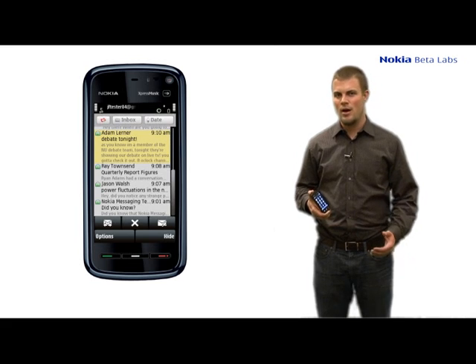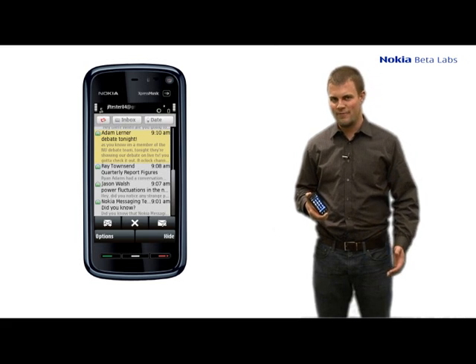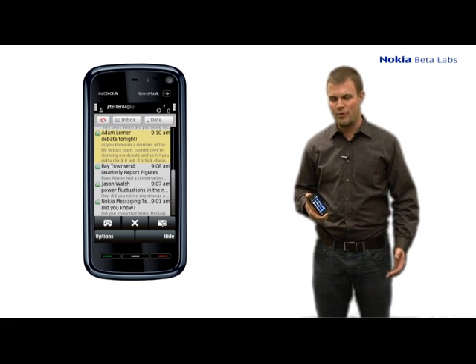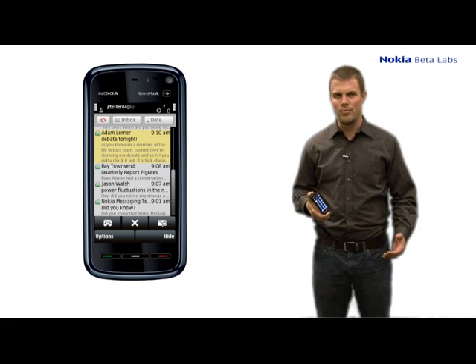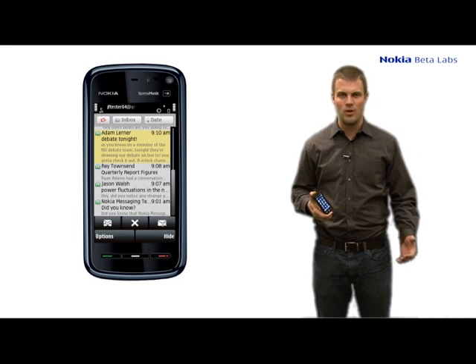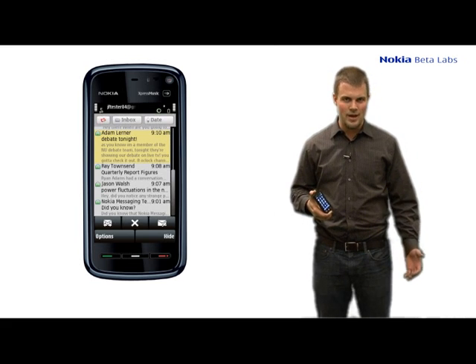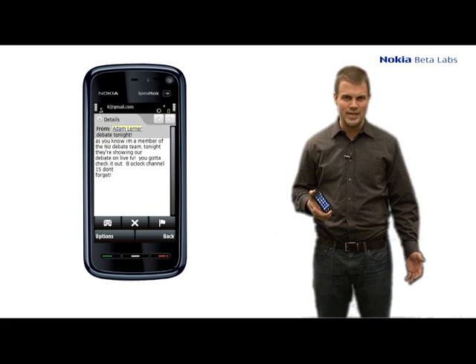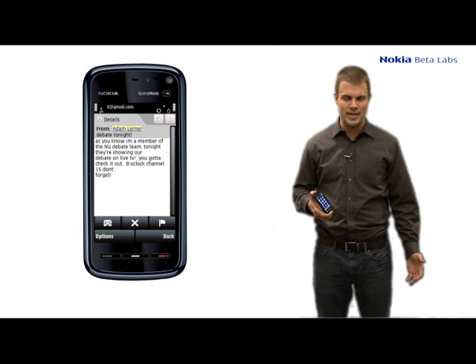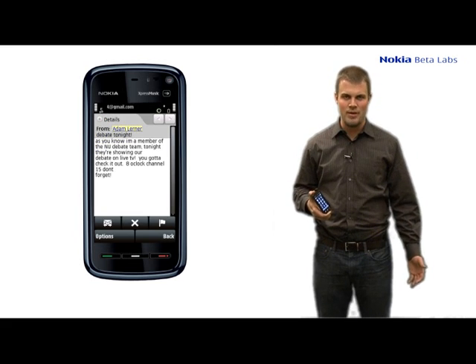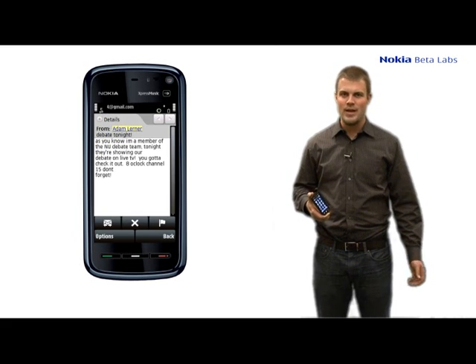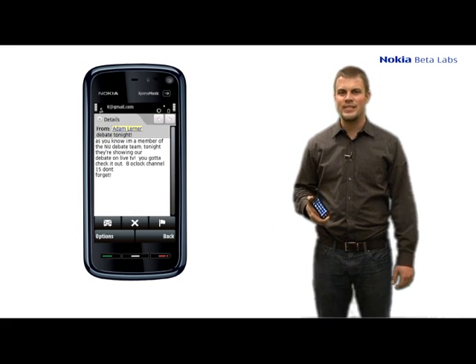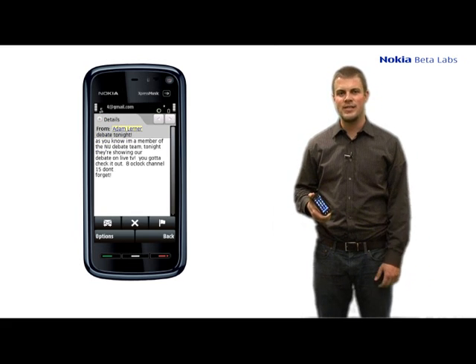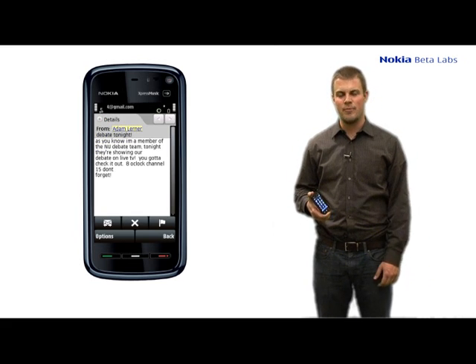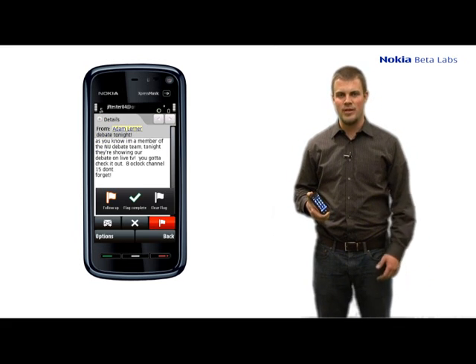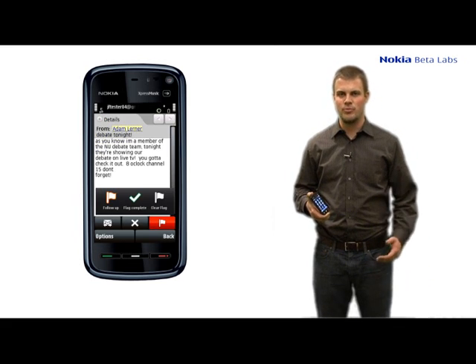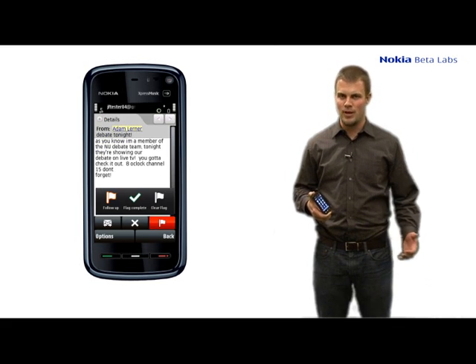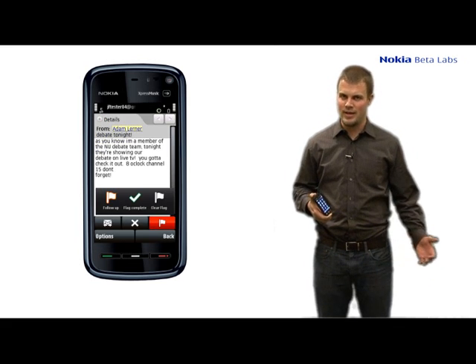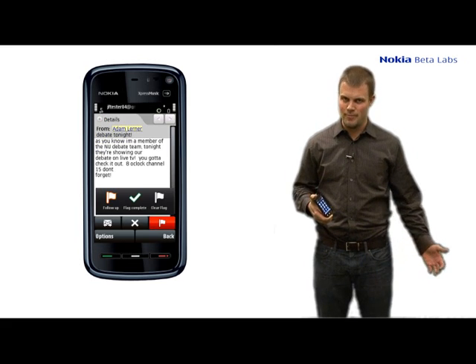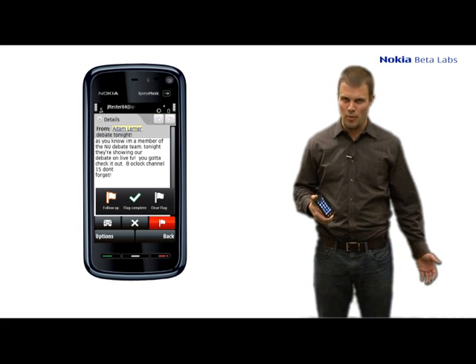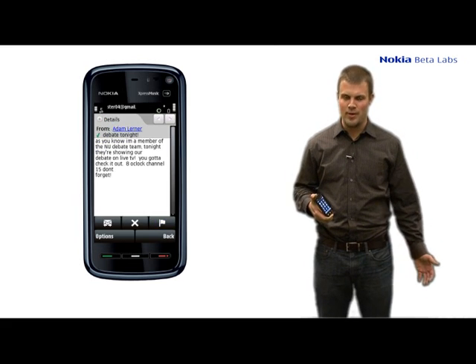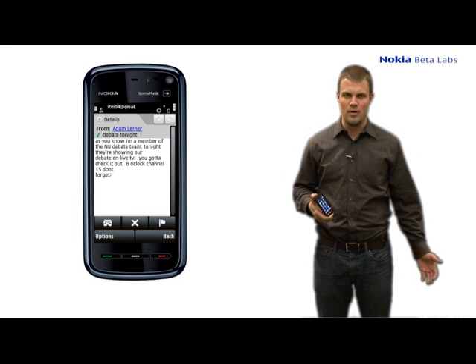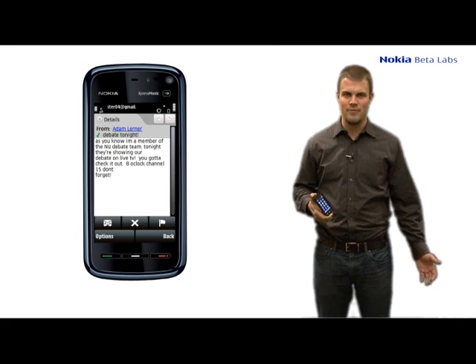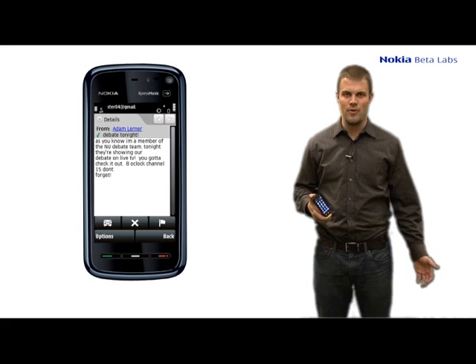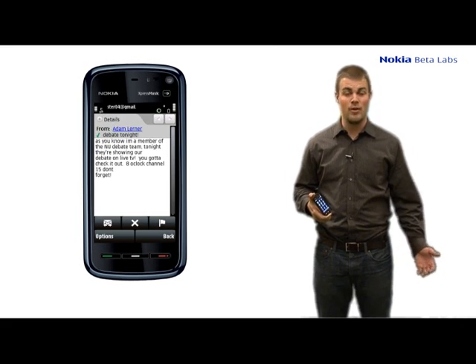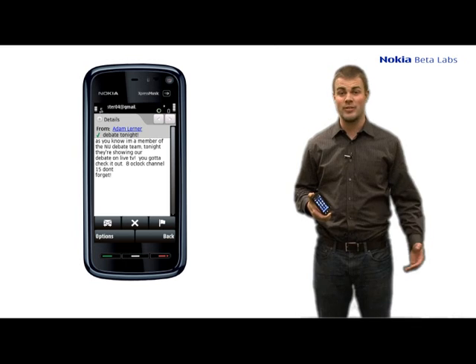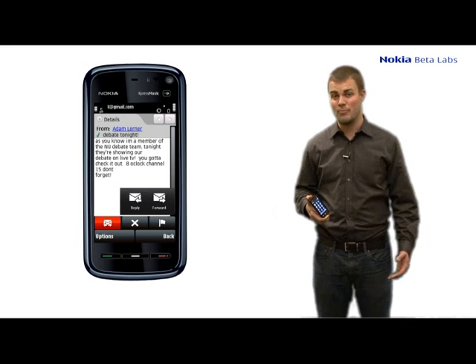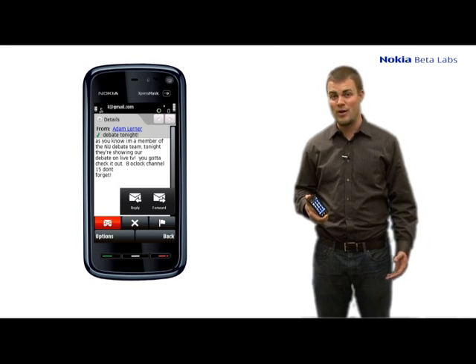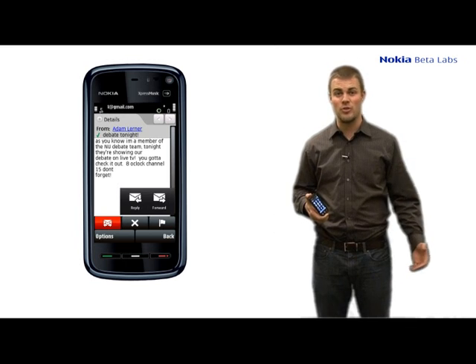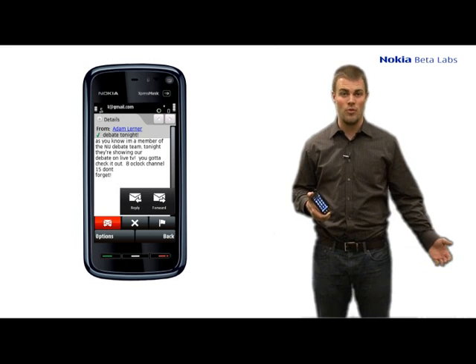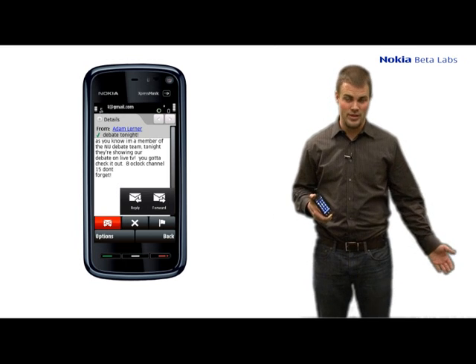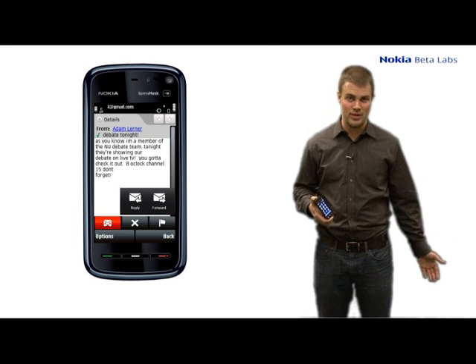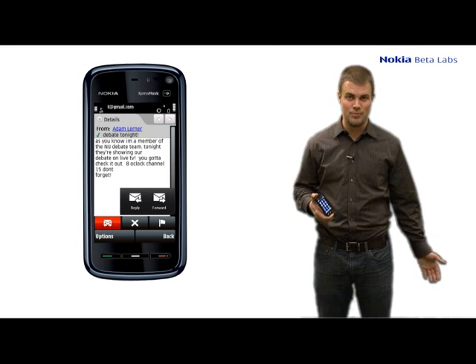If I'm inside a message and I tap and hold on a phone number or on a contact name, it's easy for me to plug into the appropriate part of the phone, whether it's the browser or the address book.